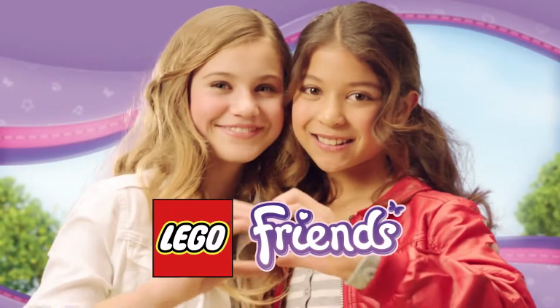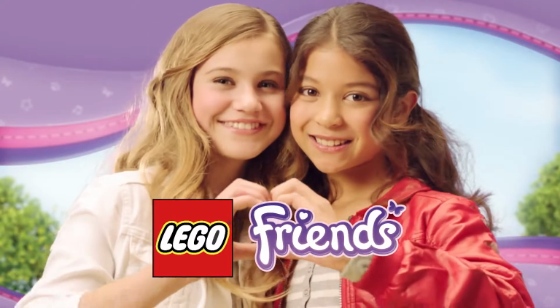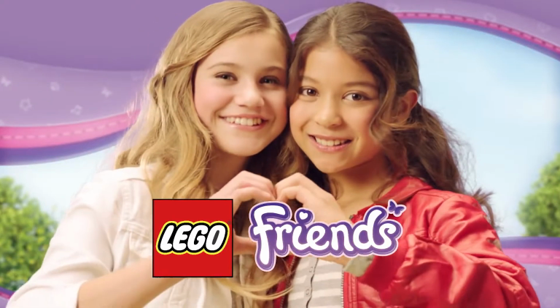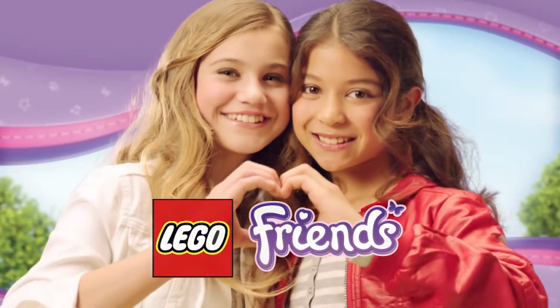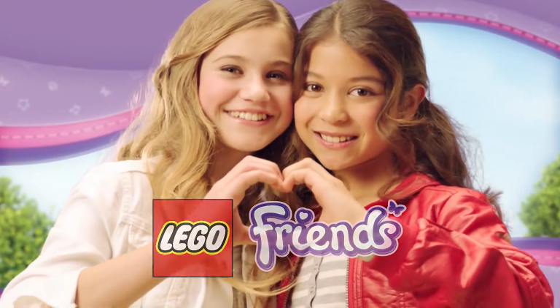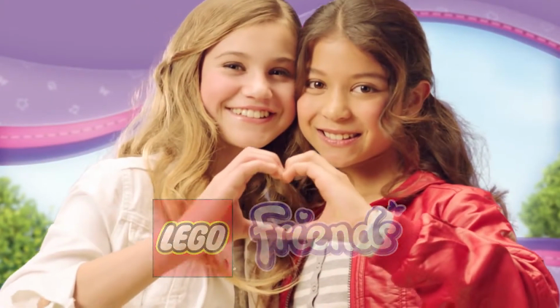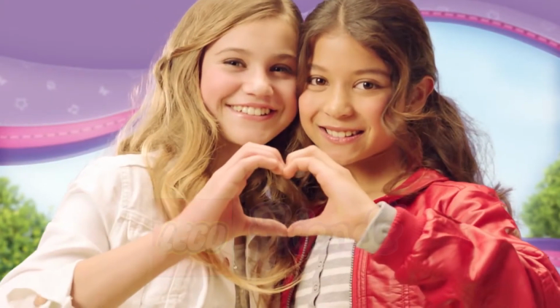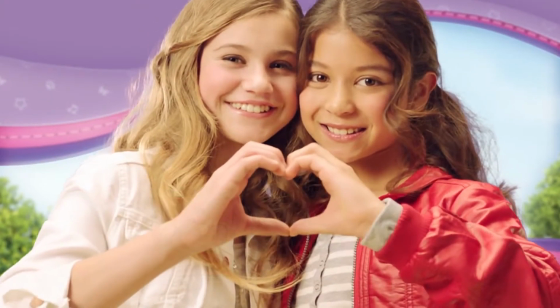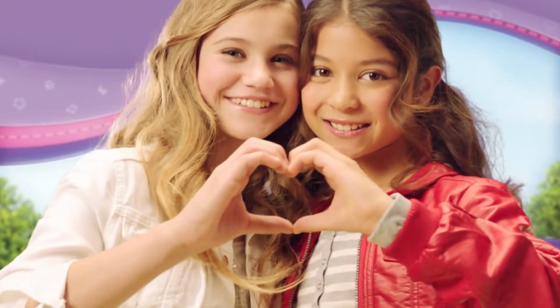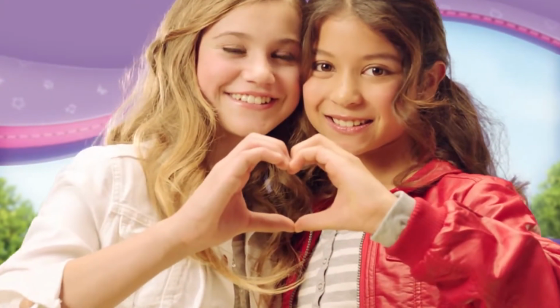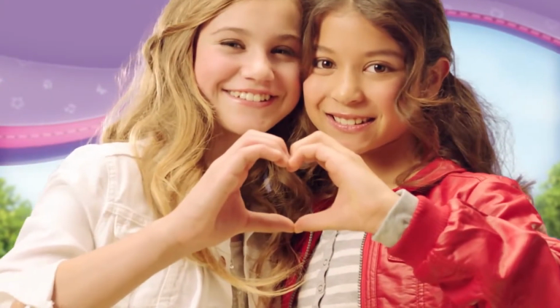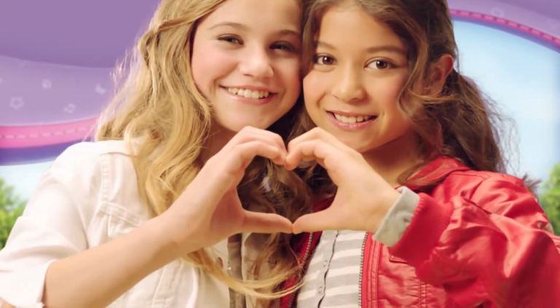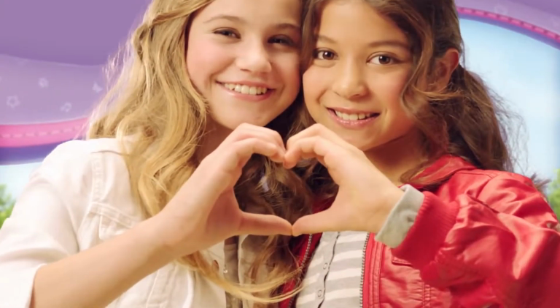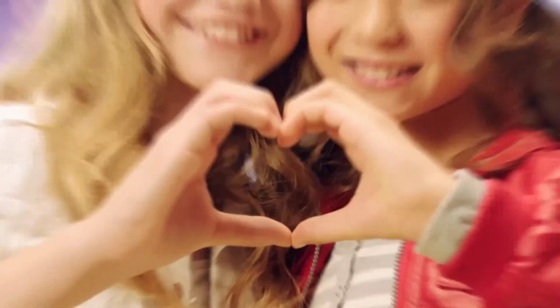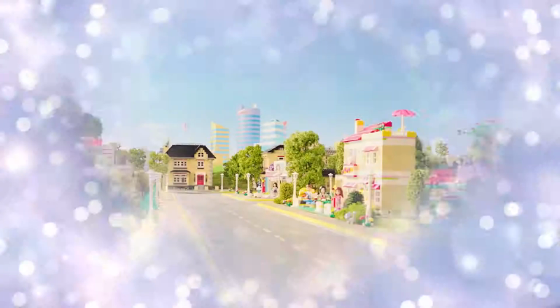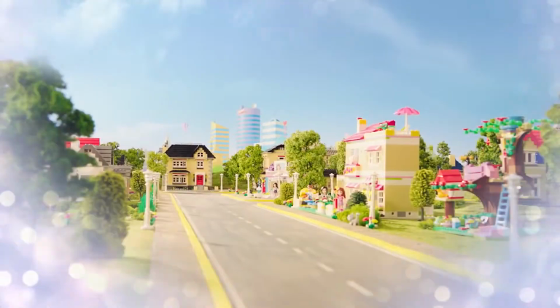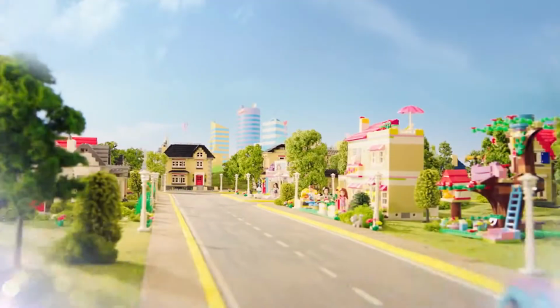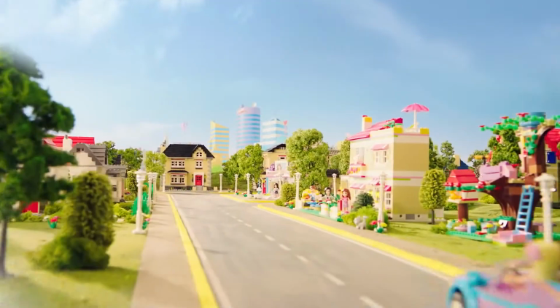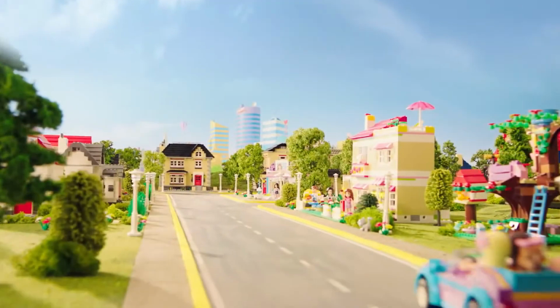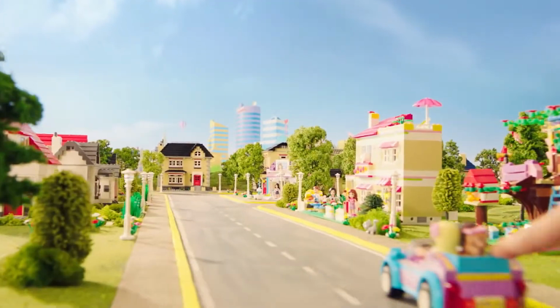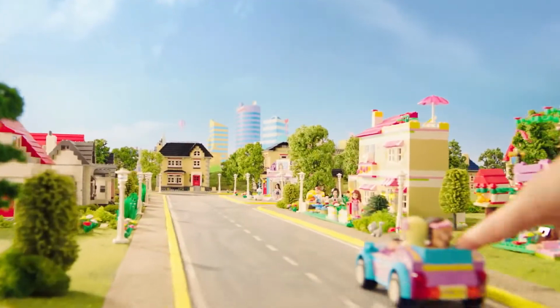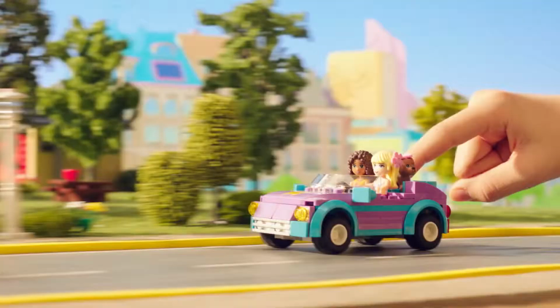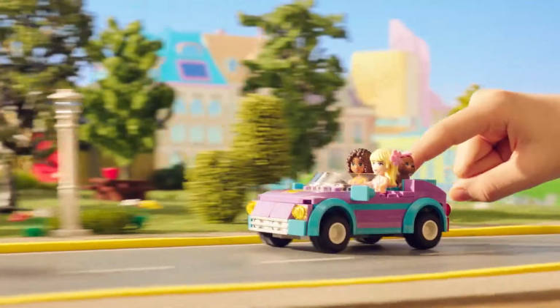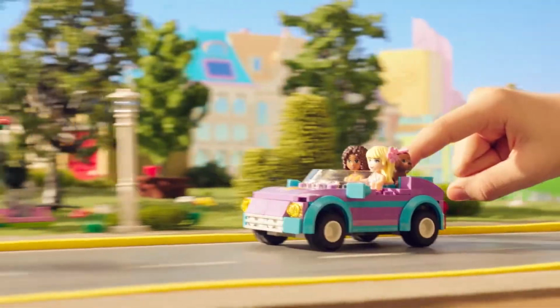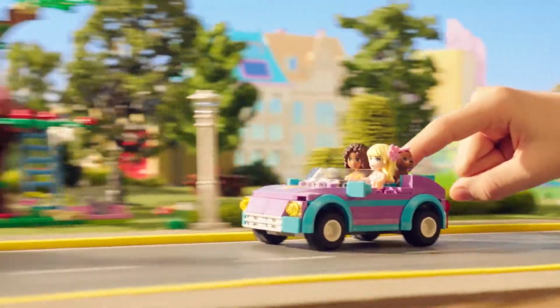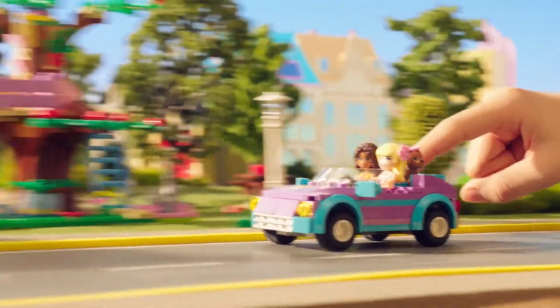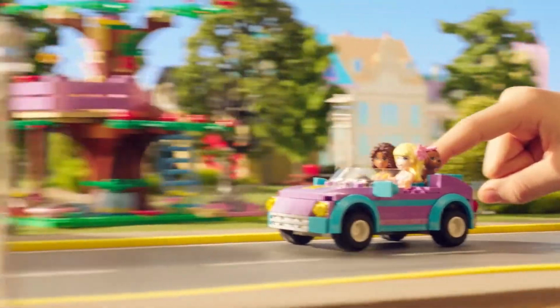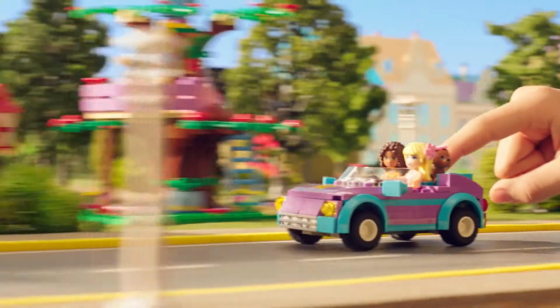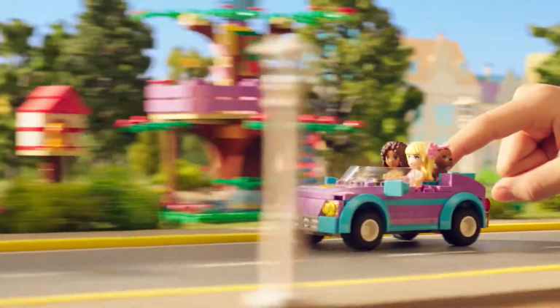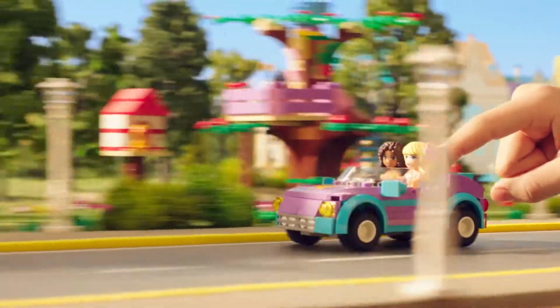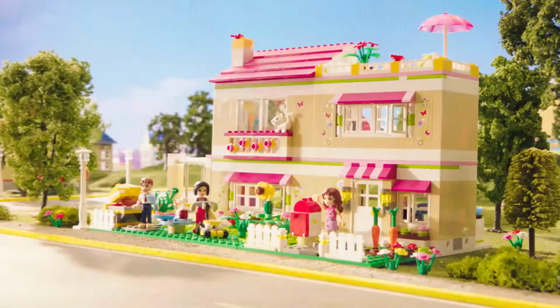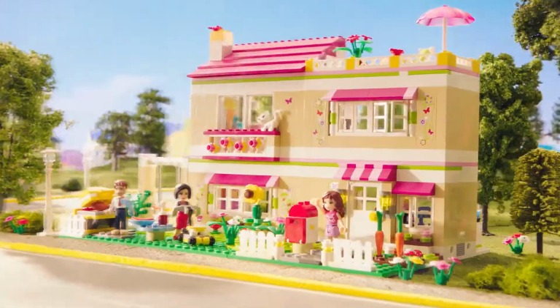New Lego Friends. We're on our way to the opening of the cool new City Park Cafe.